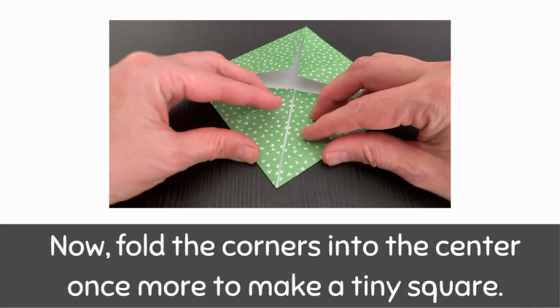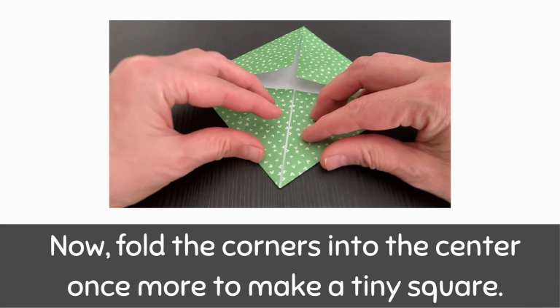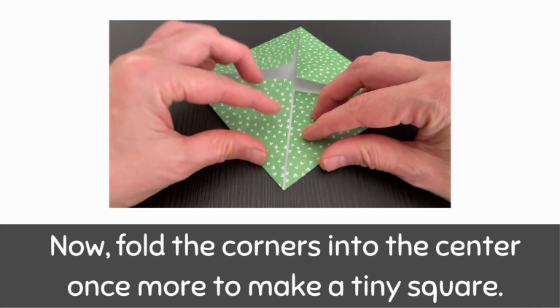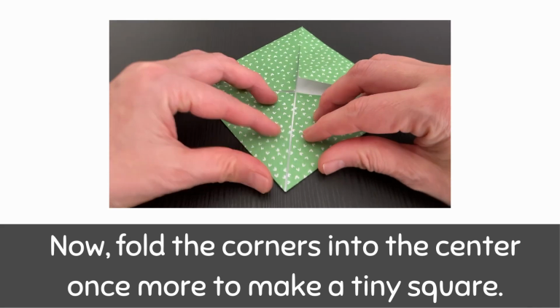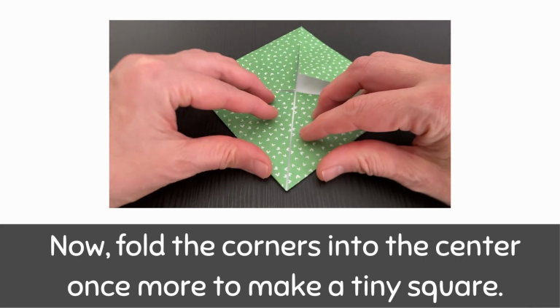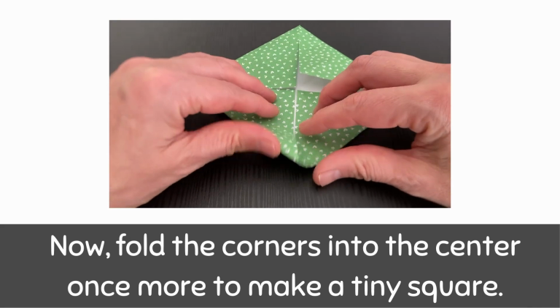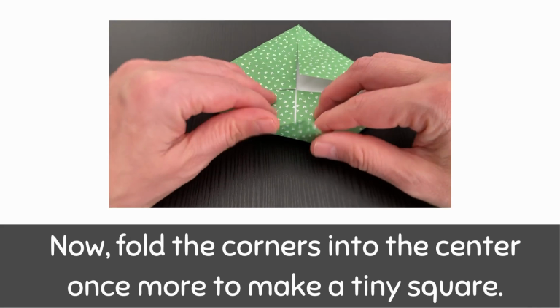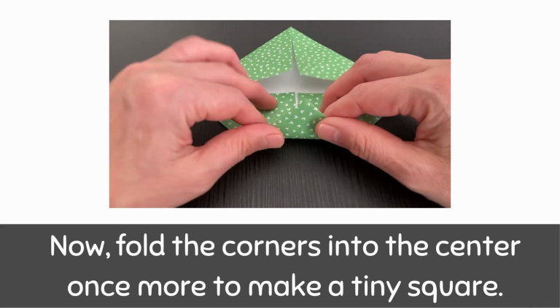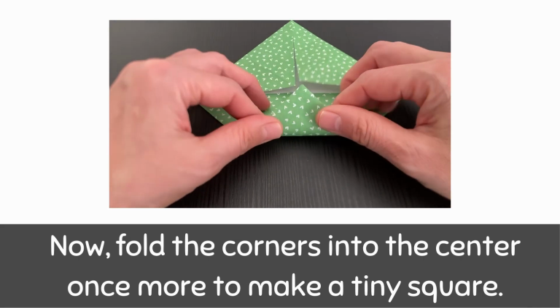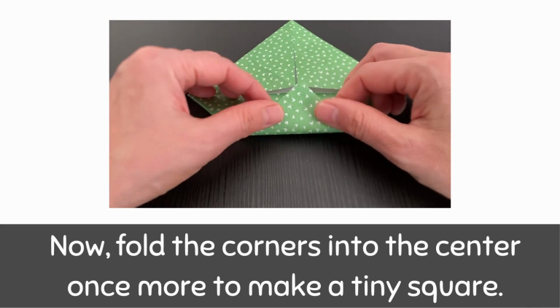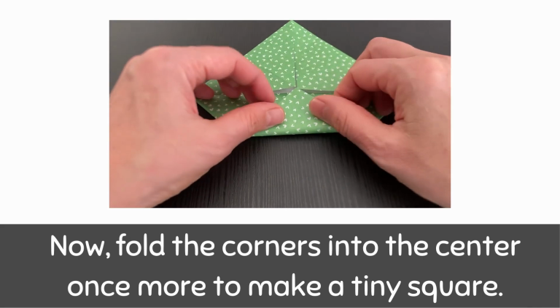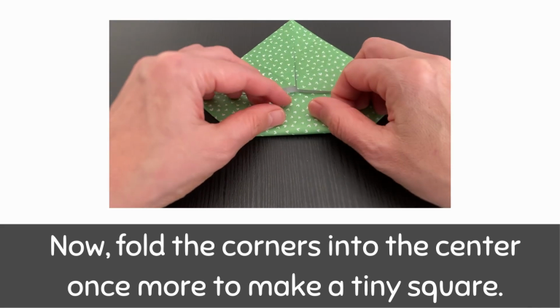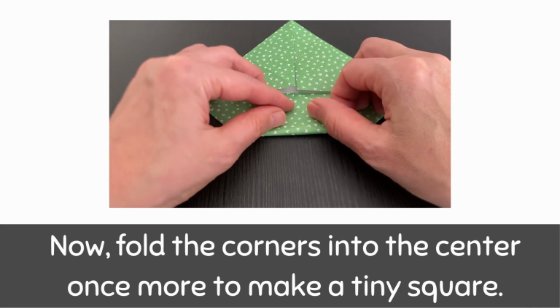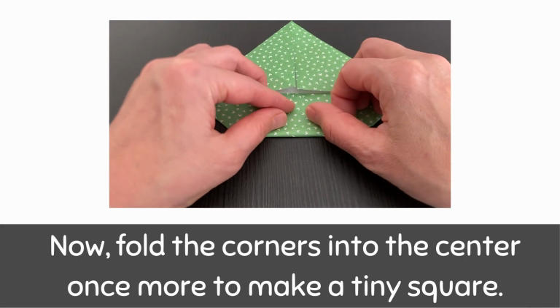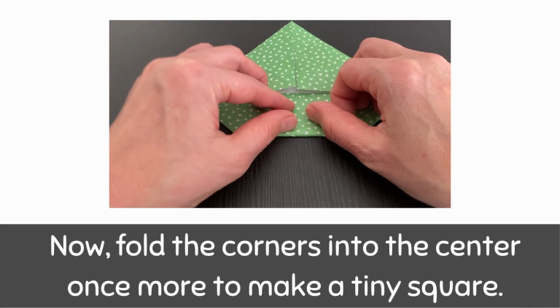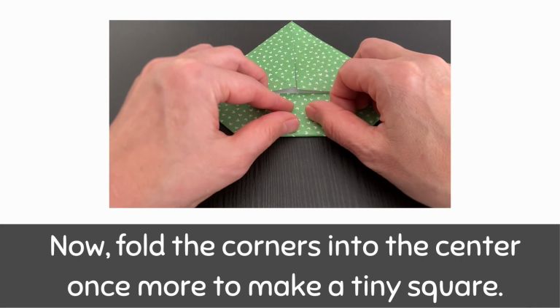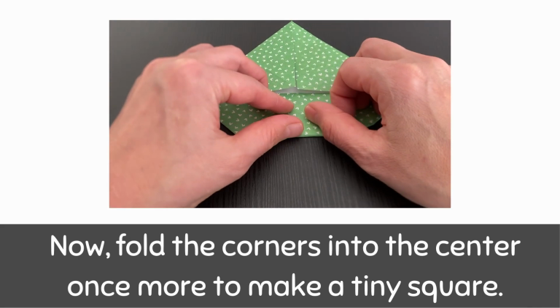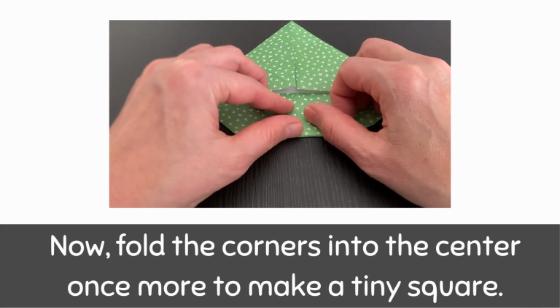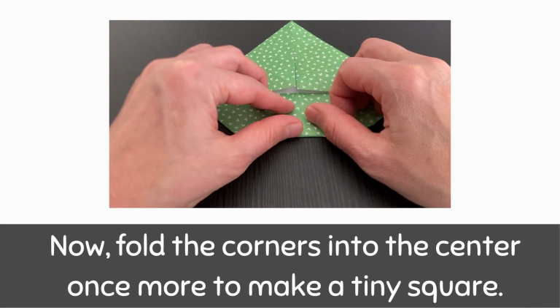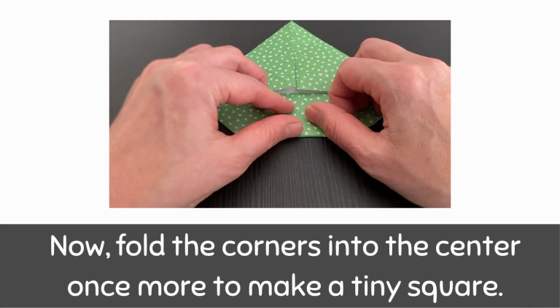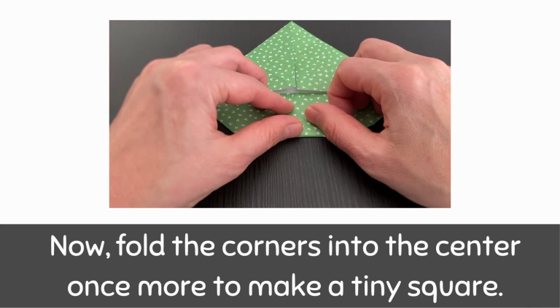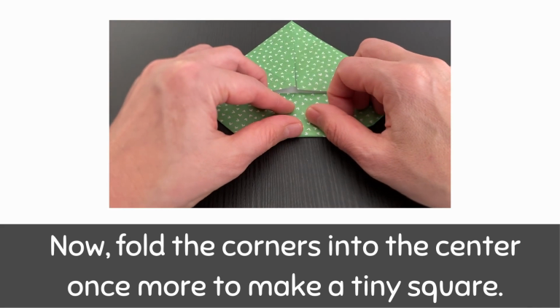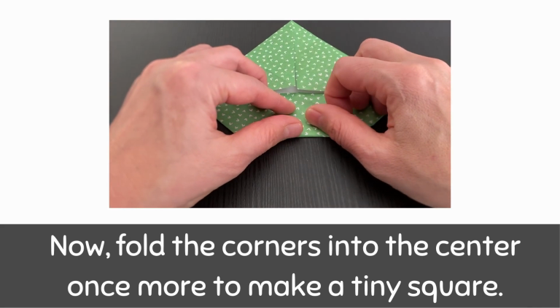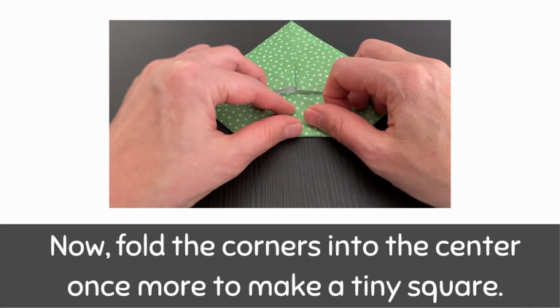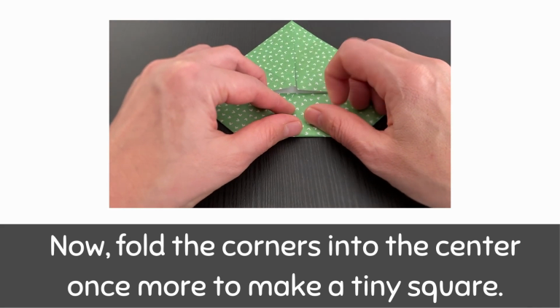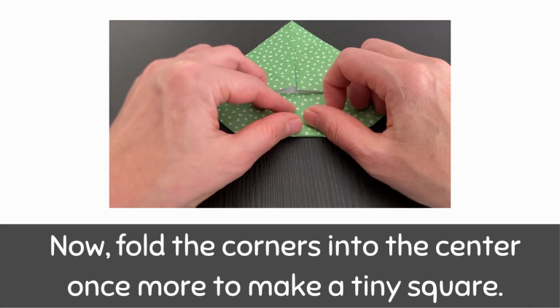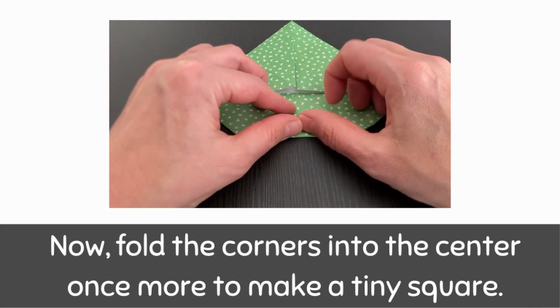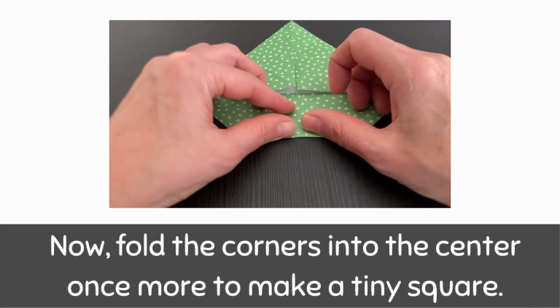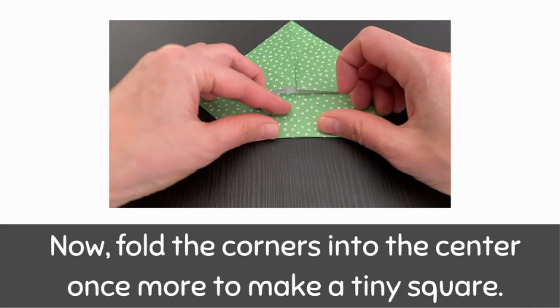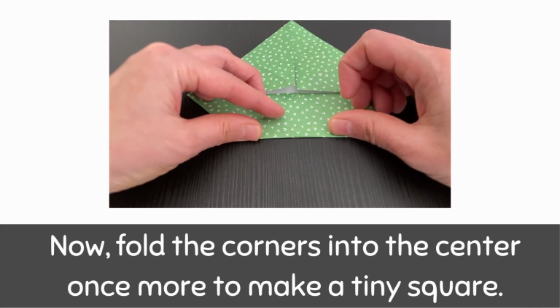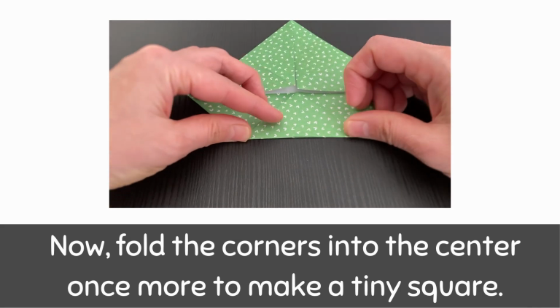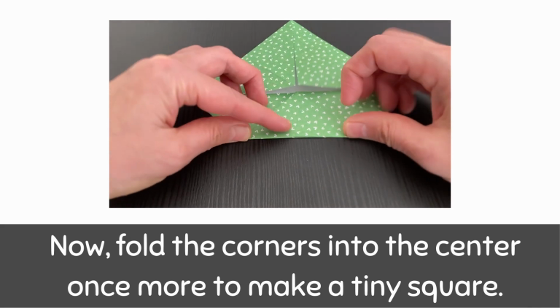Now, fold the corners into the center once more to make a tiny square.